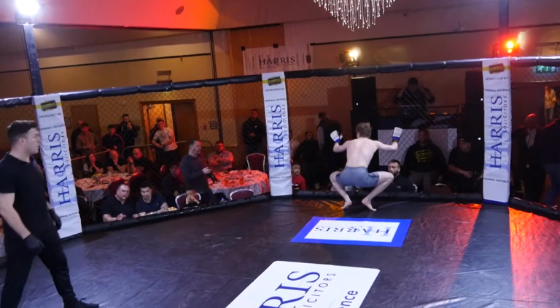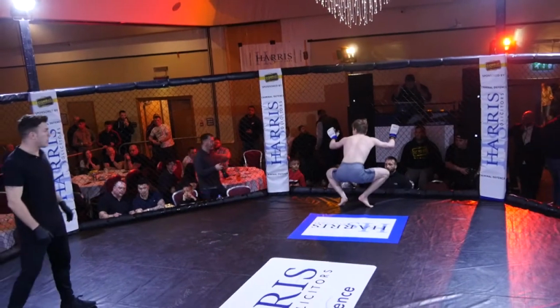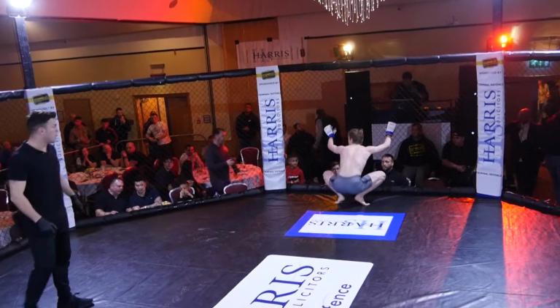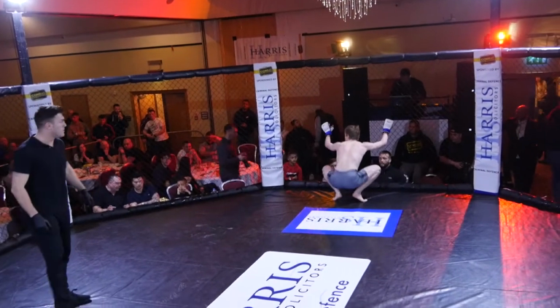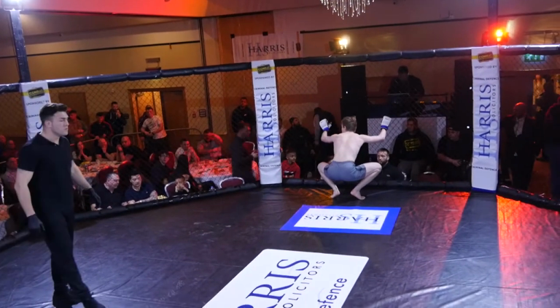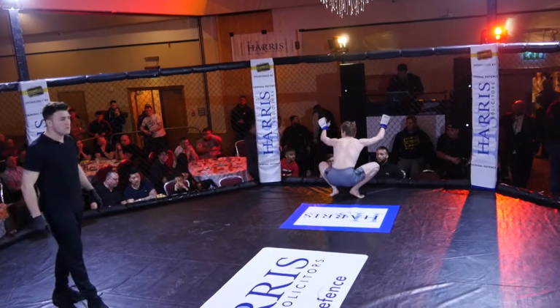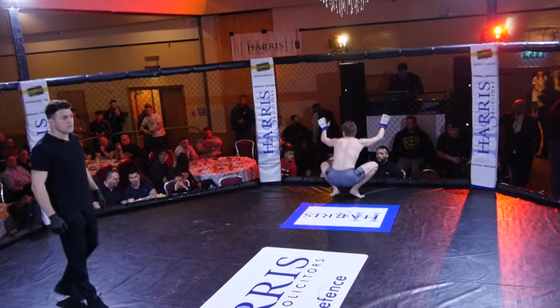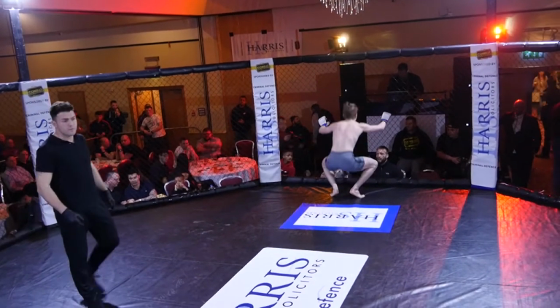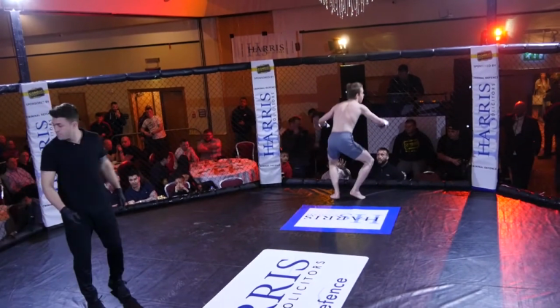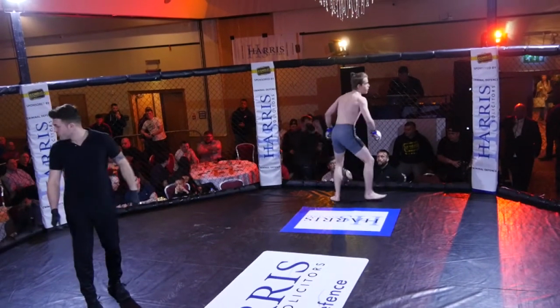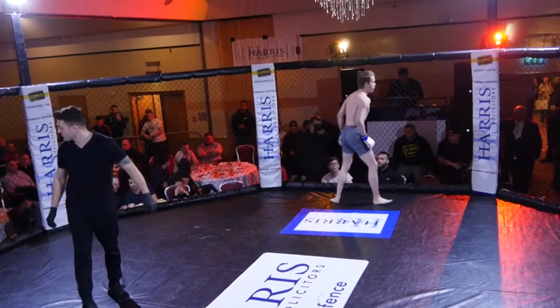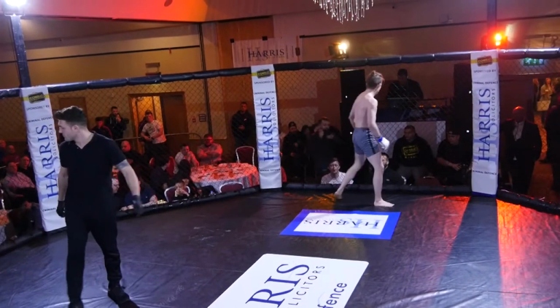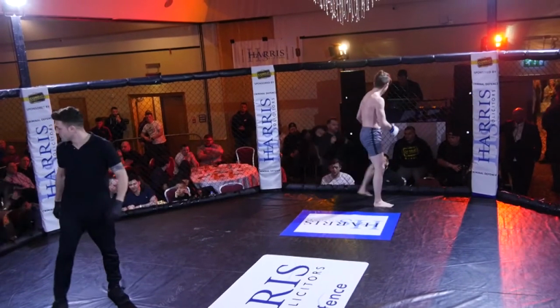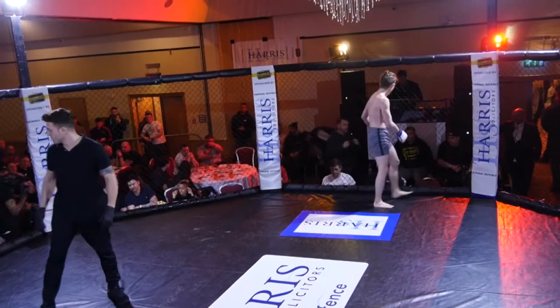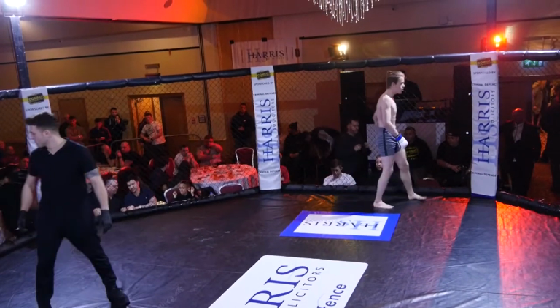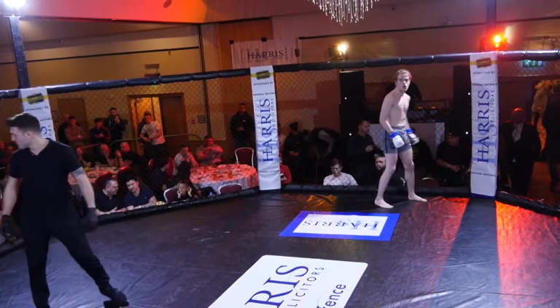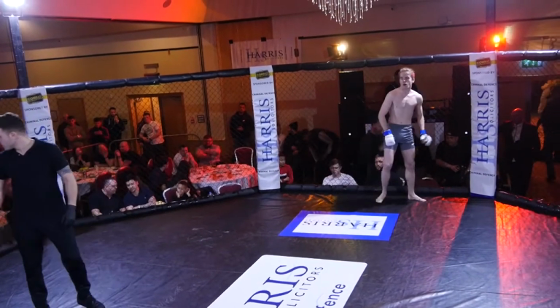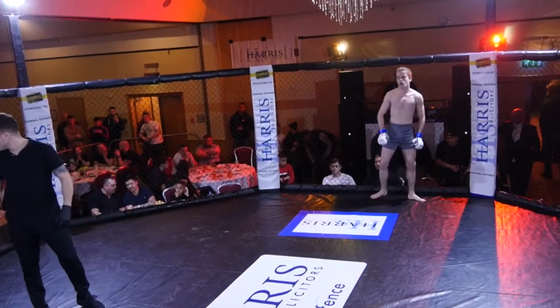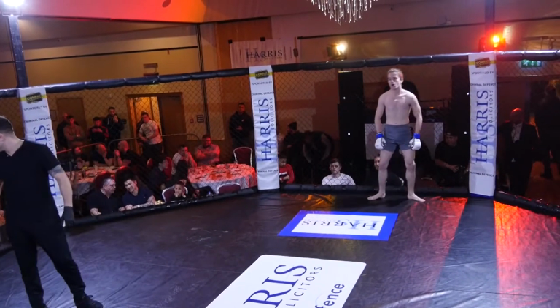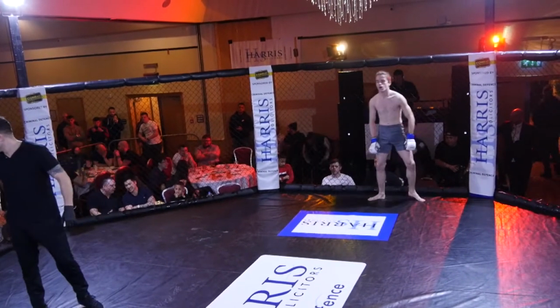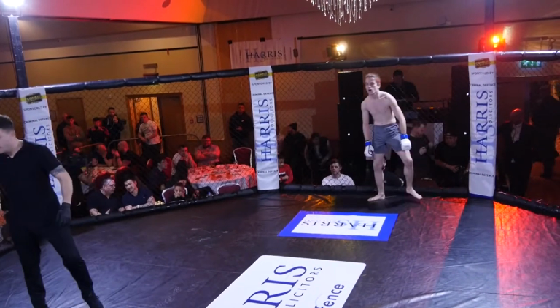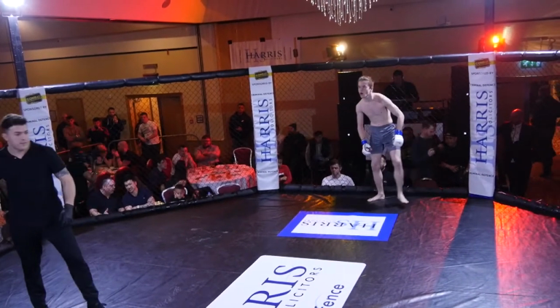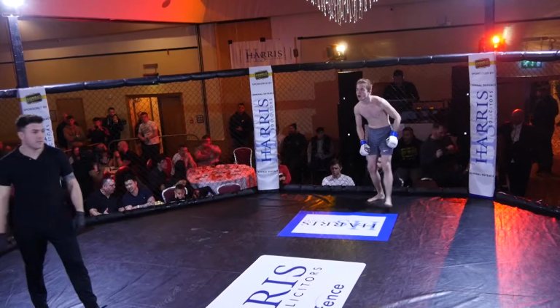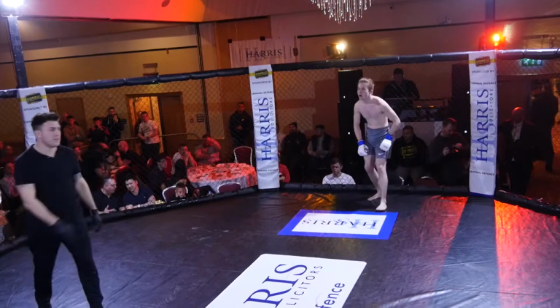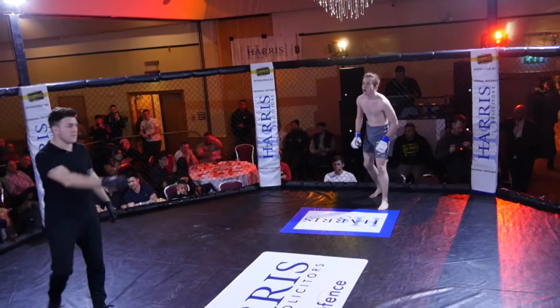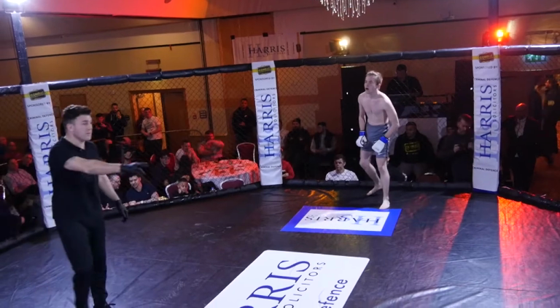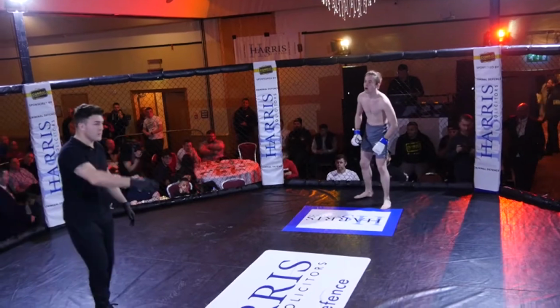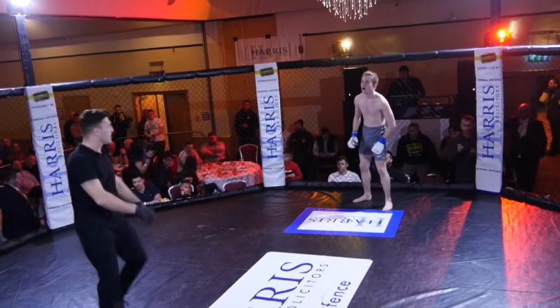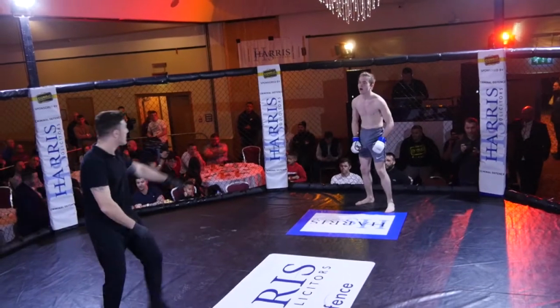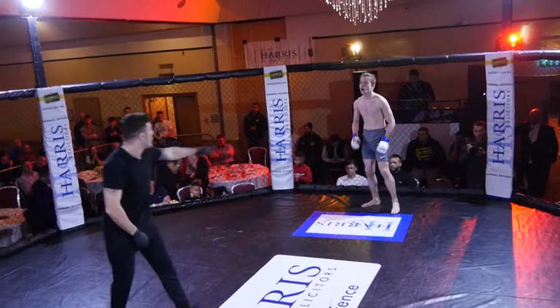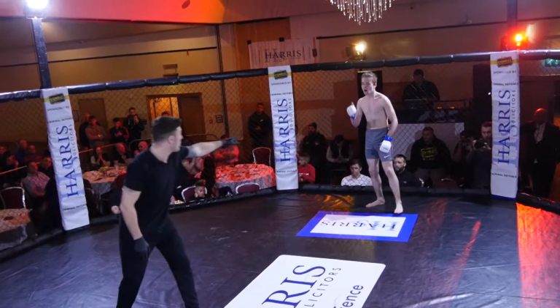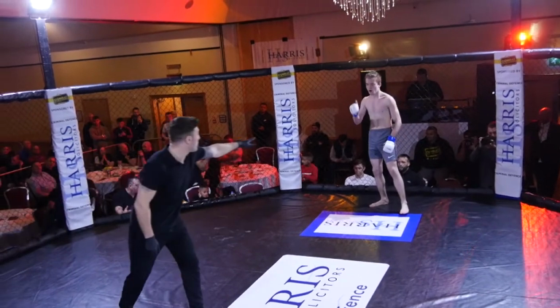Hello everybody, welcome to Combat Challenge. We're here at Cedar Court in Bradford and we've got ourselves an amateur MMA bout here.